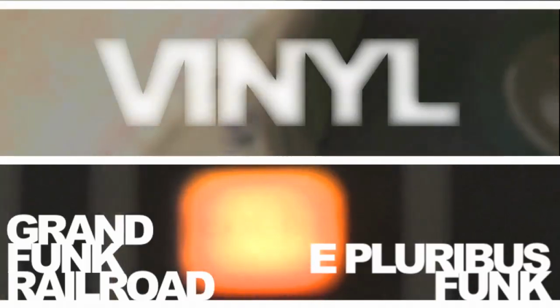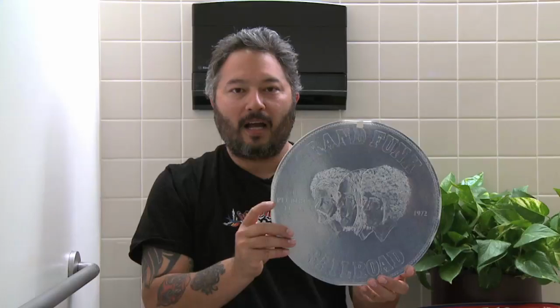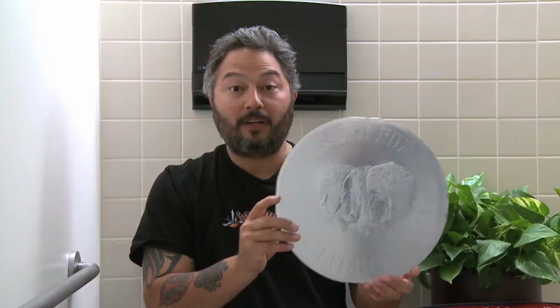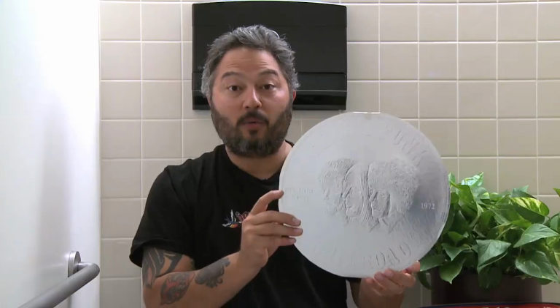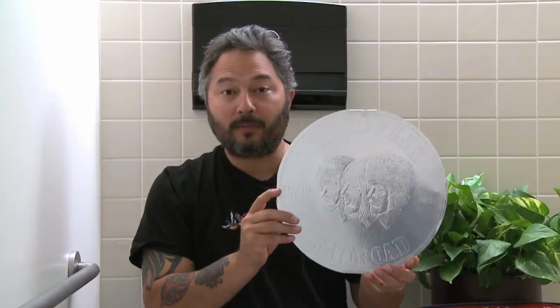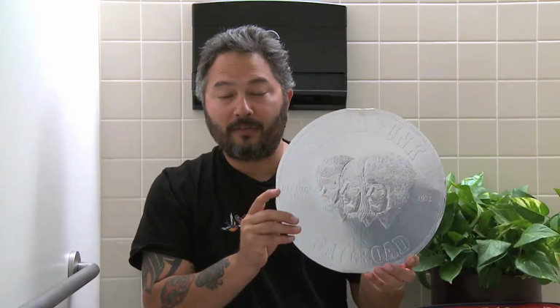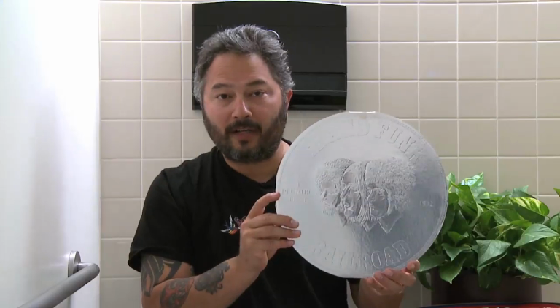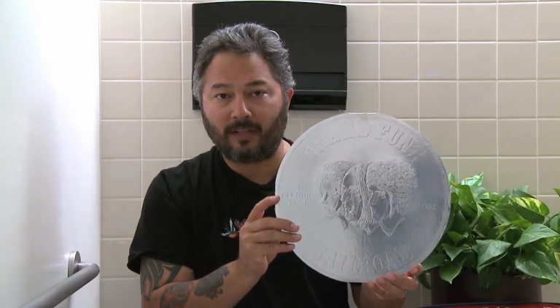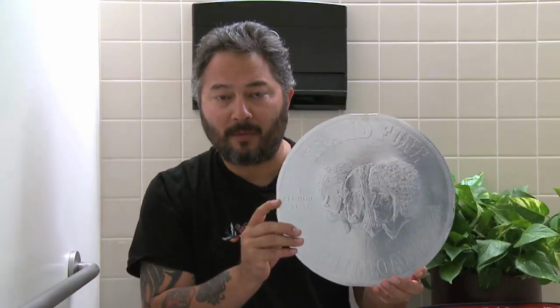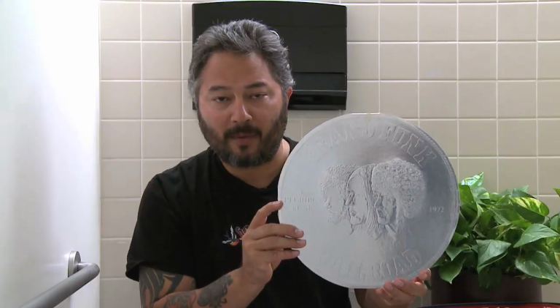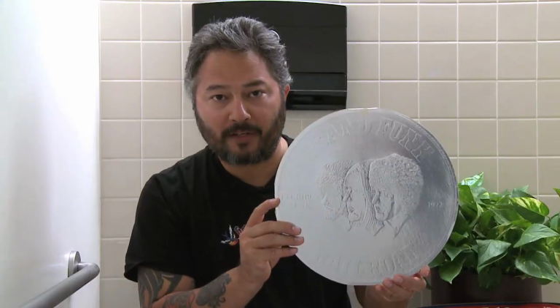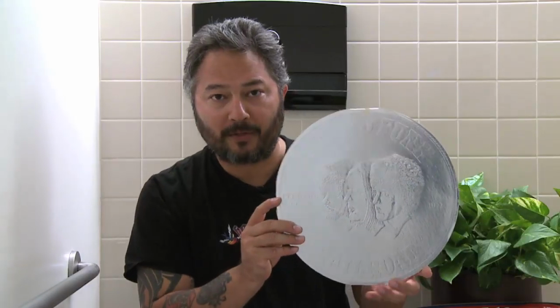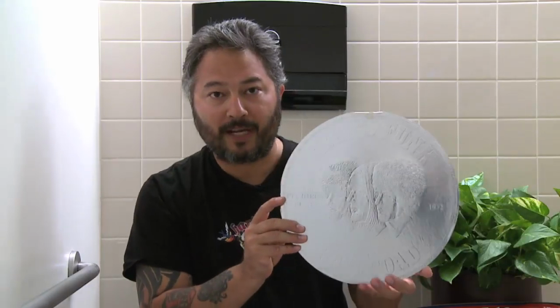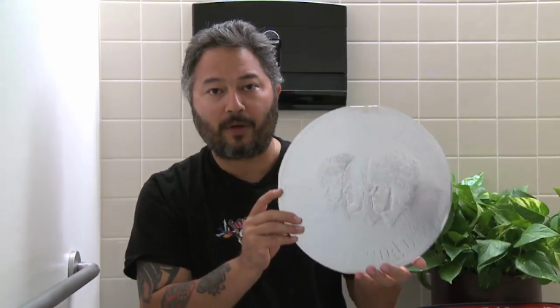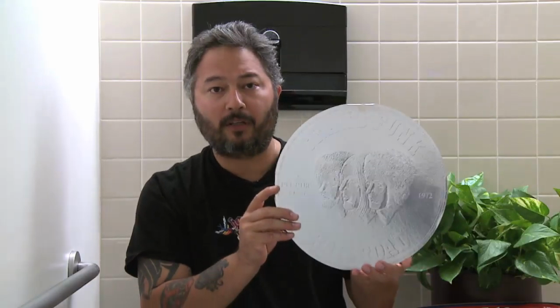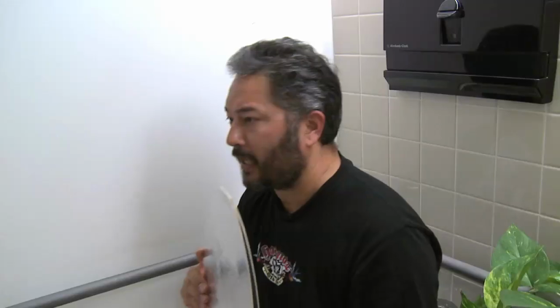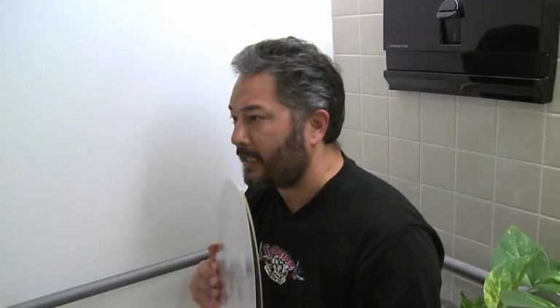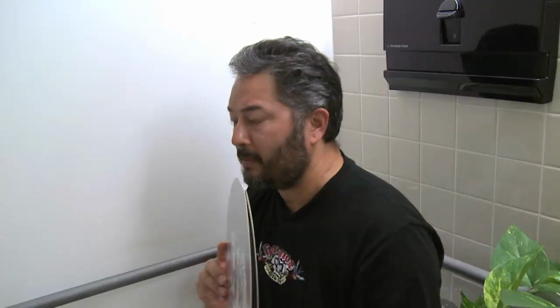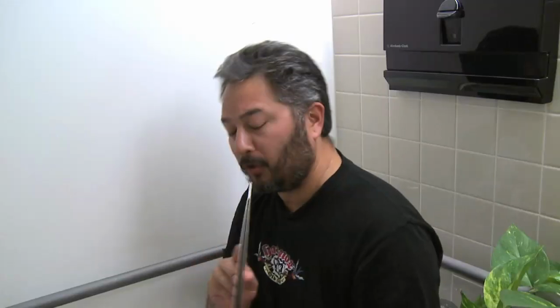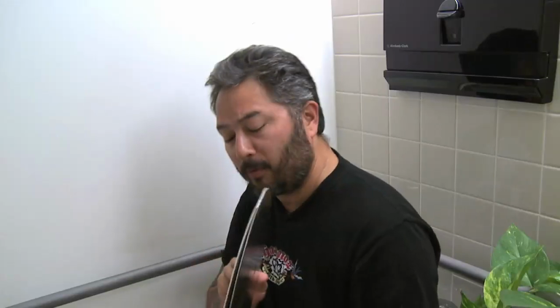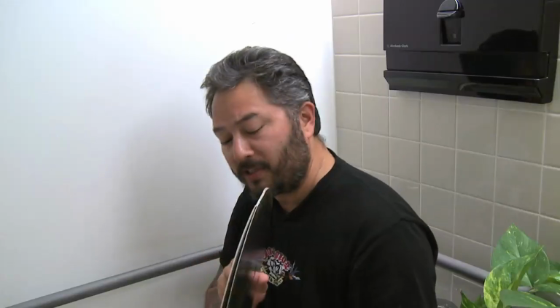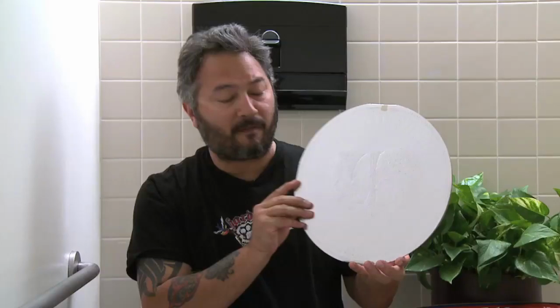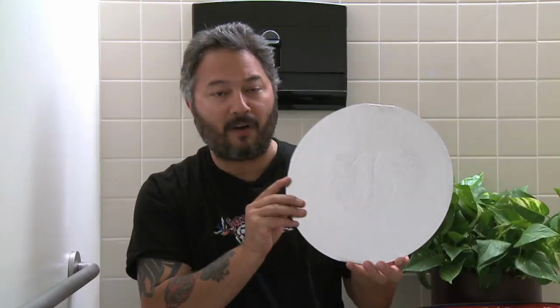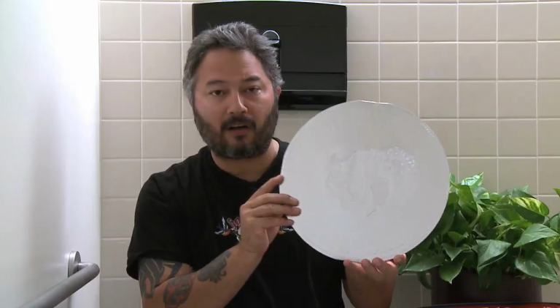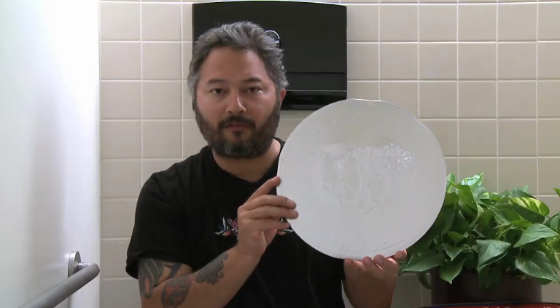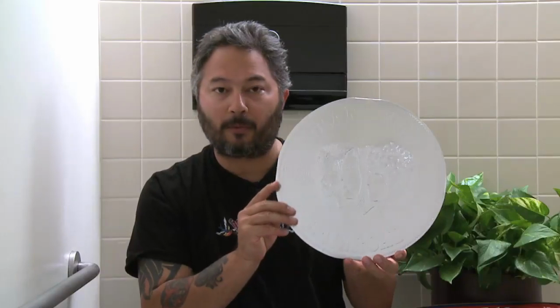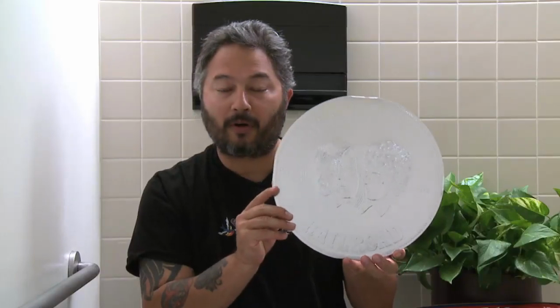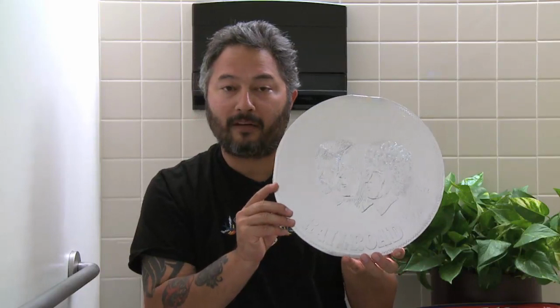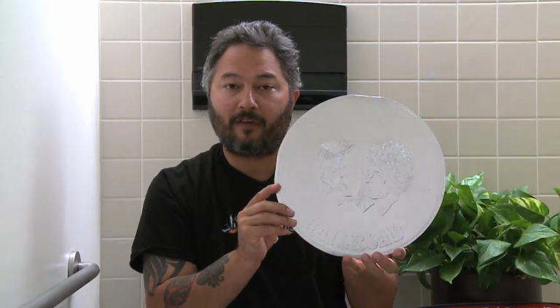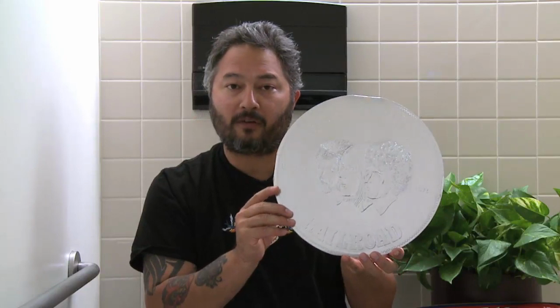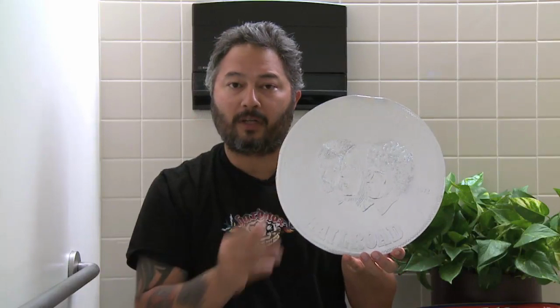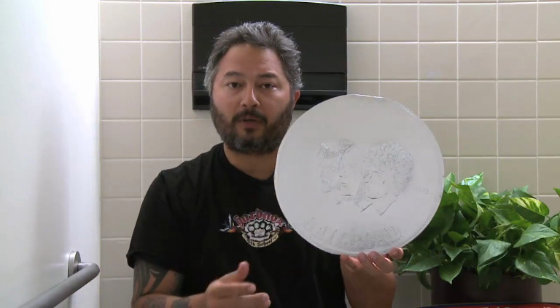How you doing? Welcome to The Vinyl Dump. I'm Mike Hsu. Today we're going to look at E Pluribus Funk from Grand Funk Railroad.